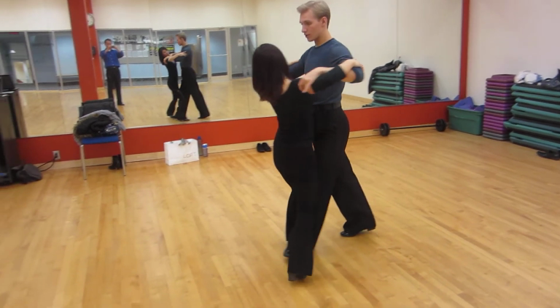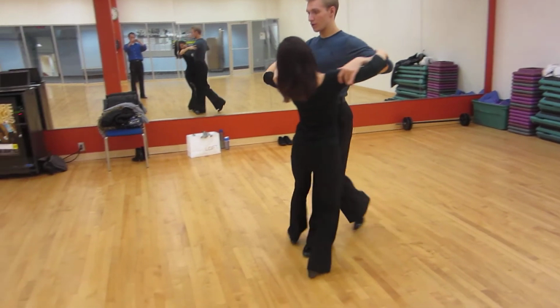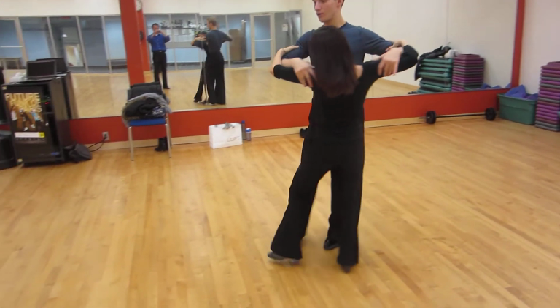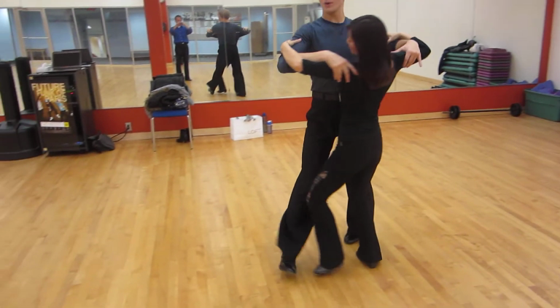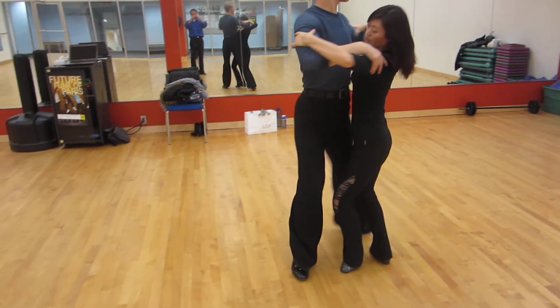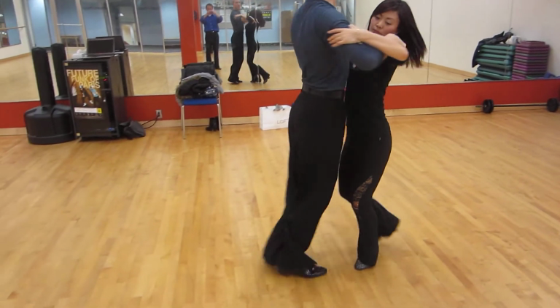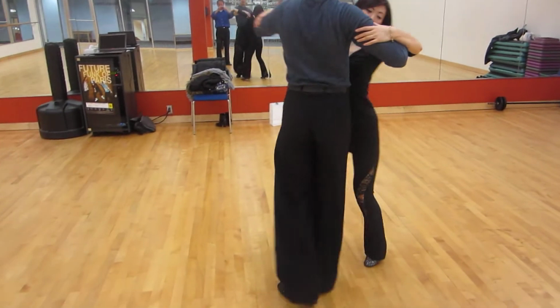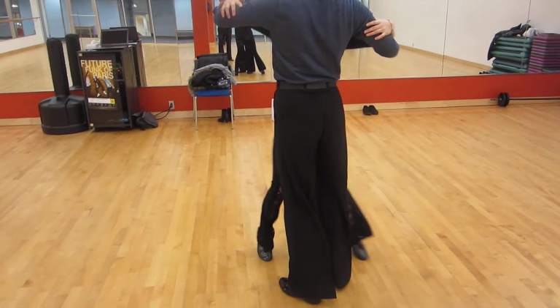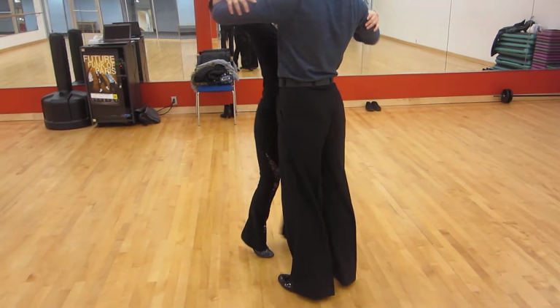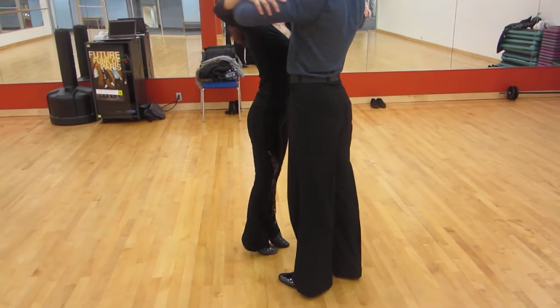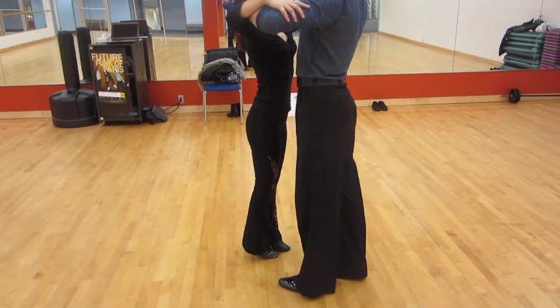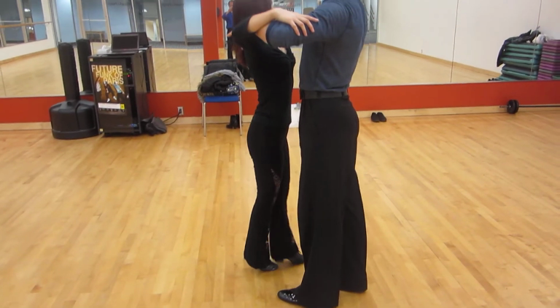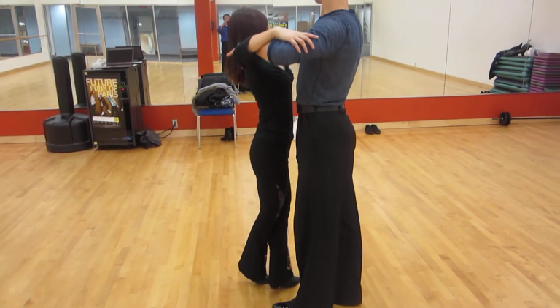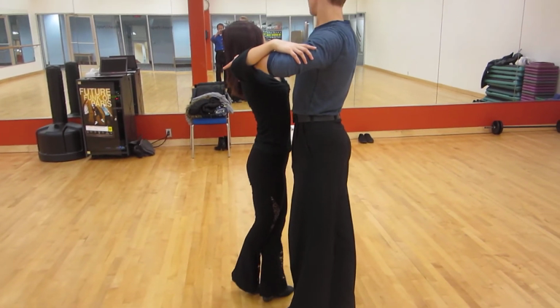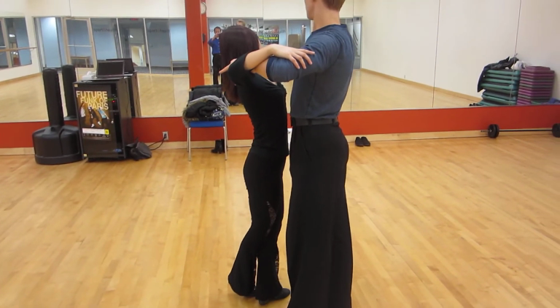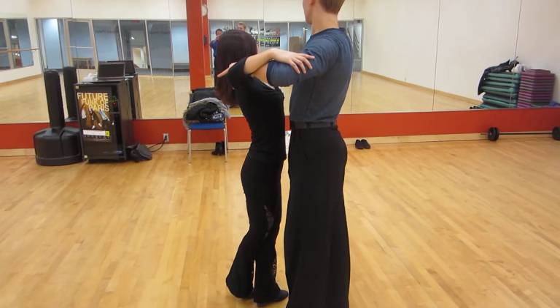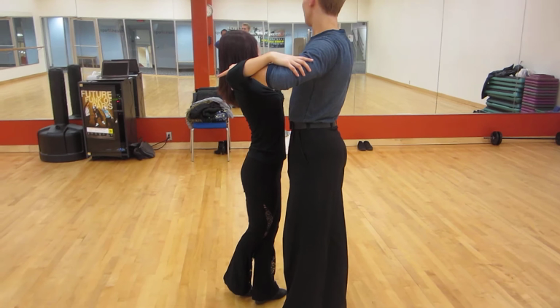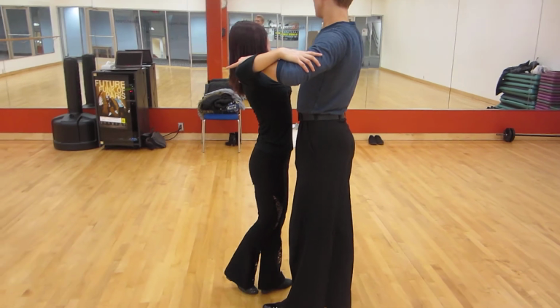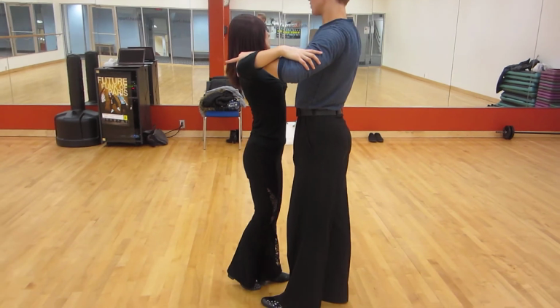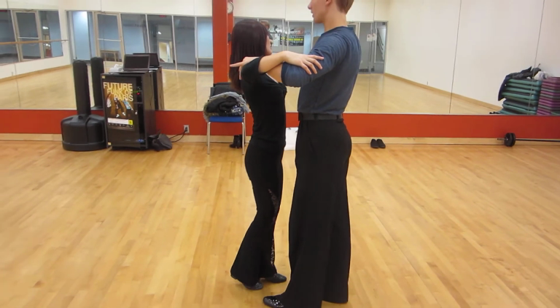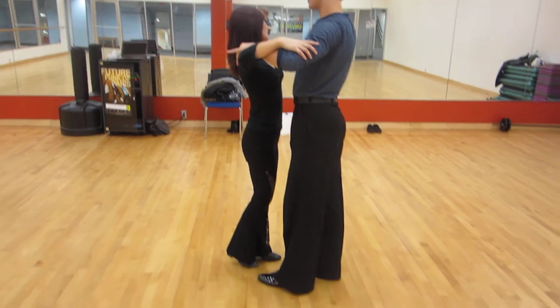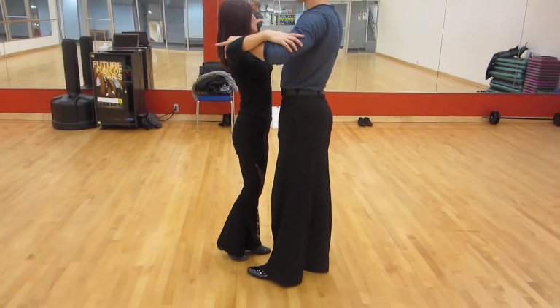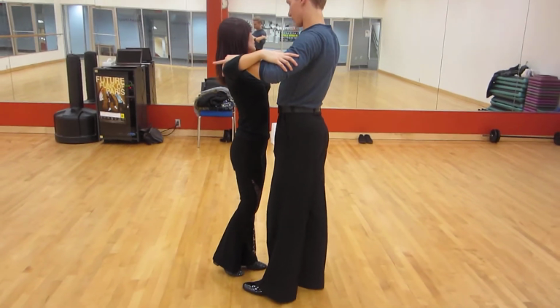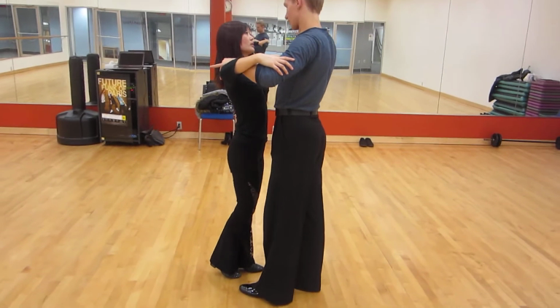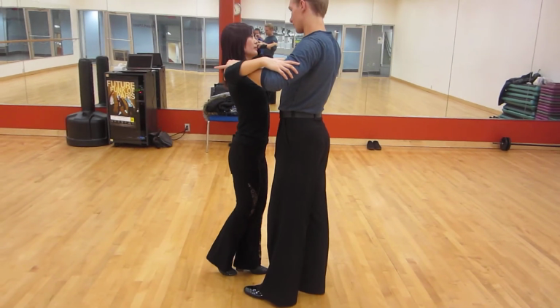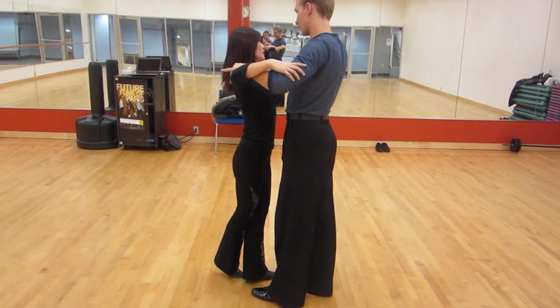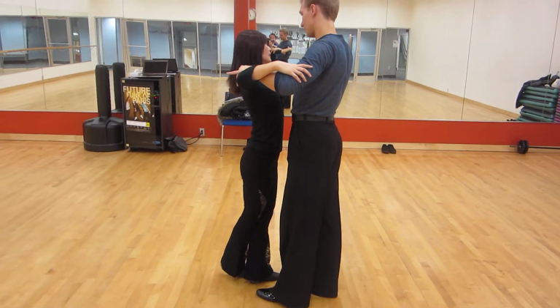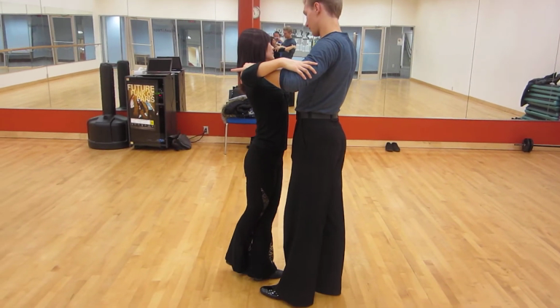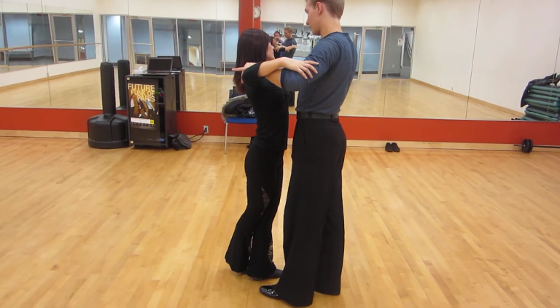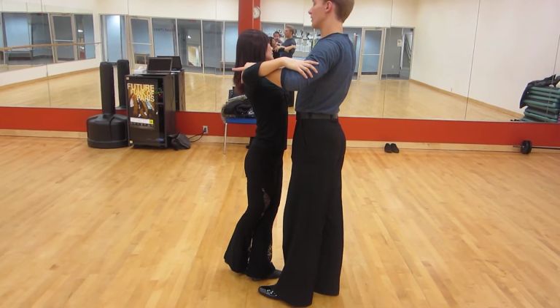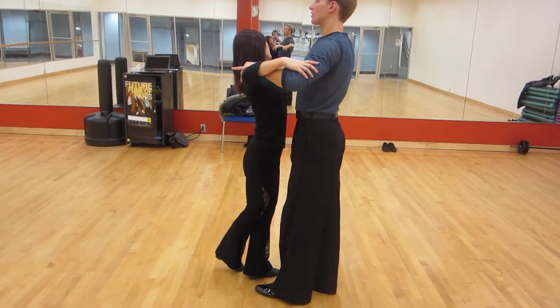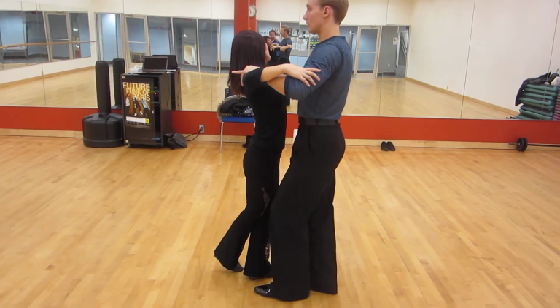Slow, quick, close your feet, cross, cross, cross — your weight is being wrong. Slow.